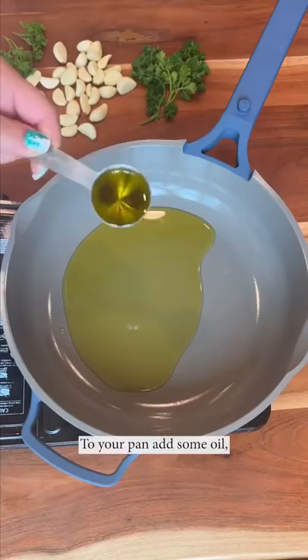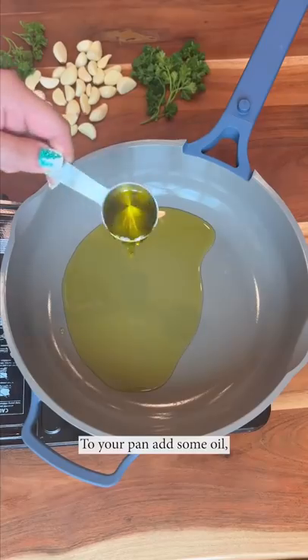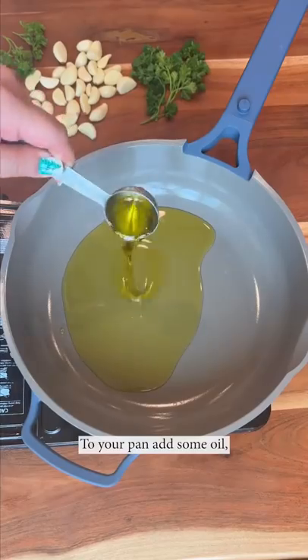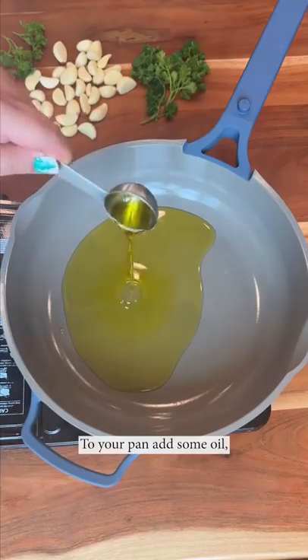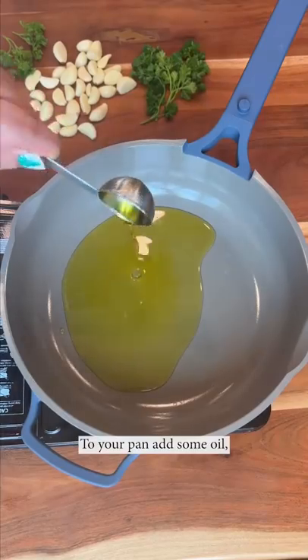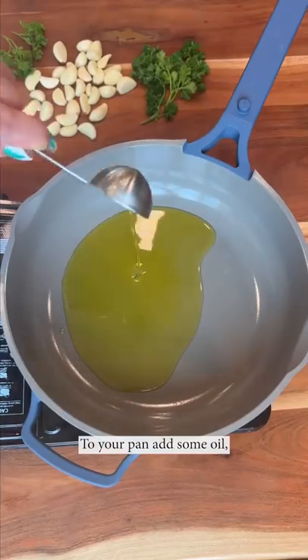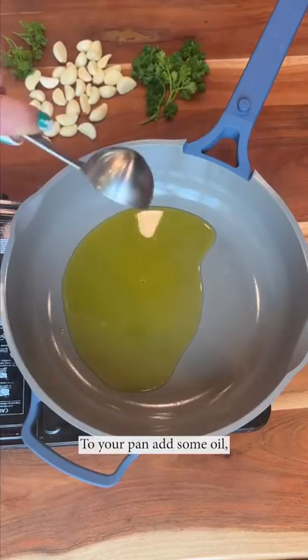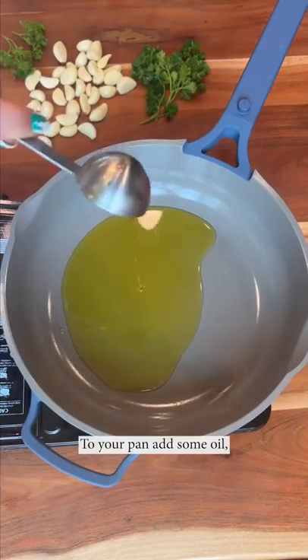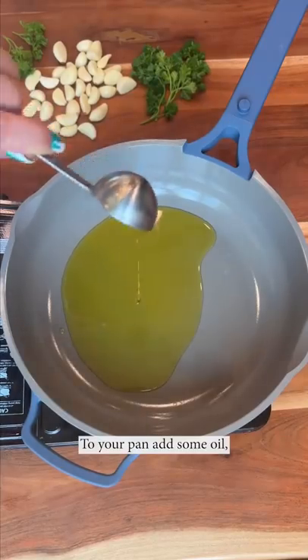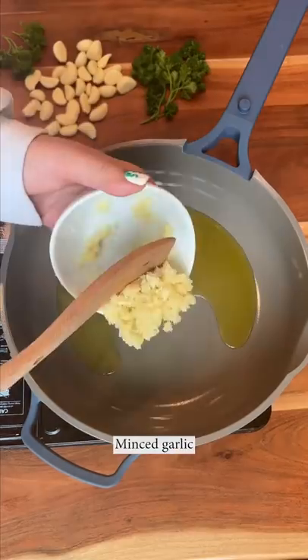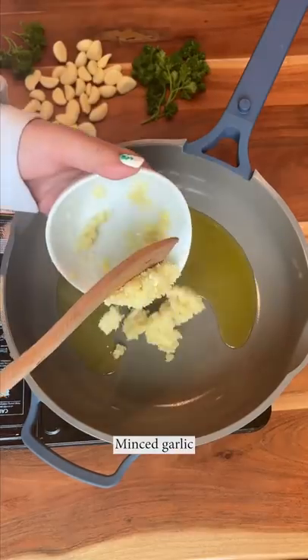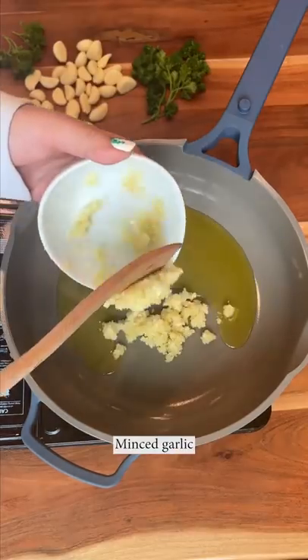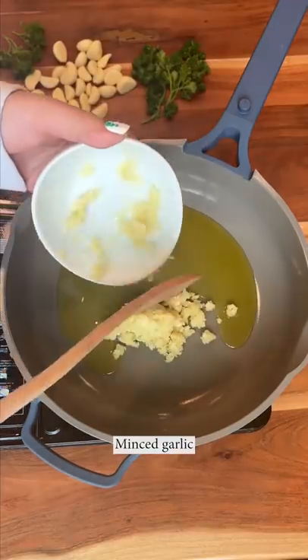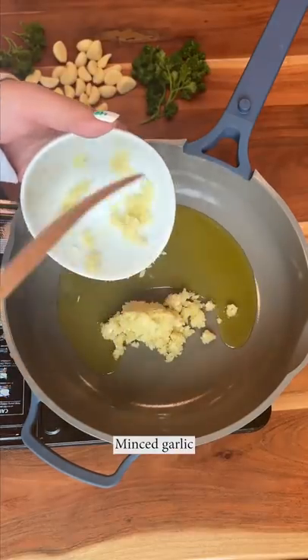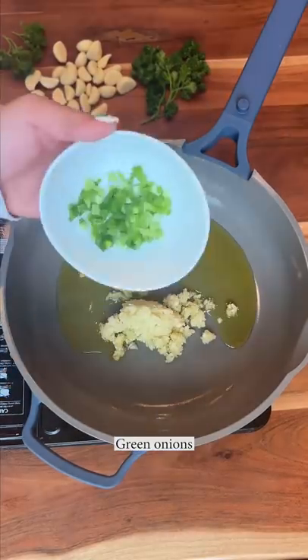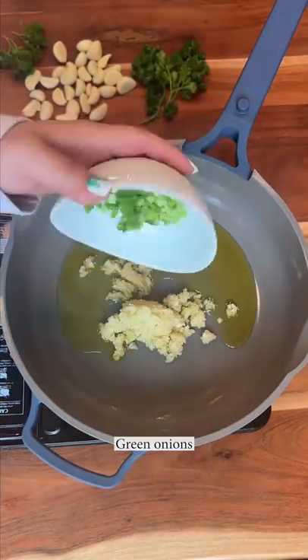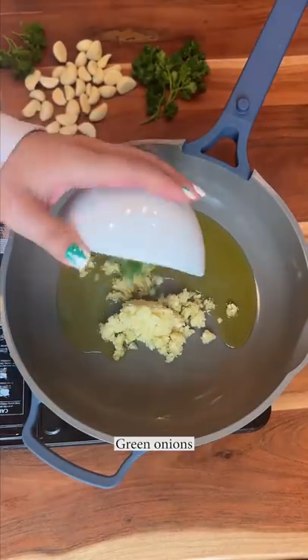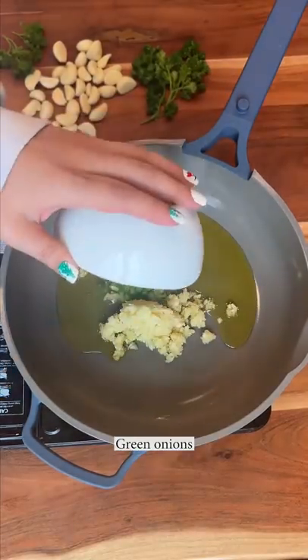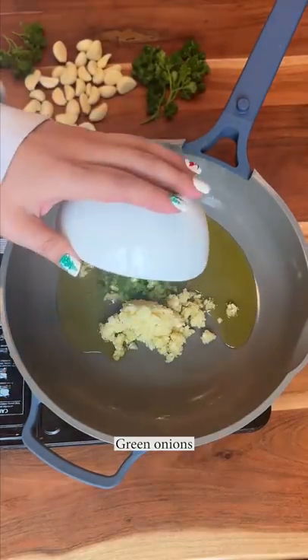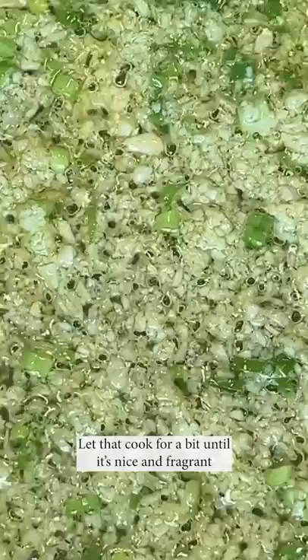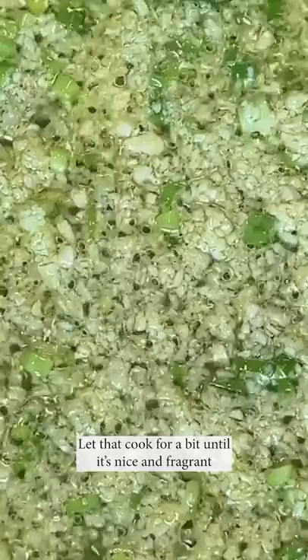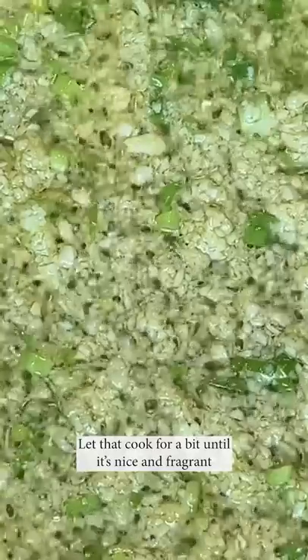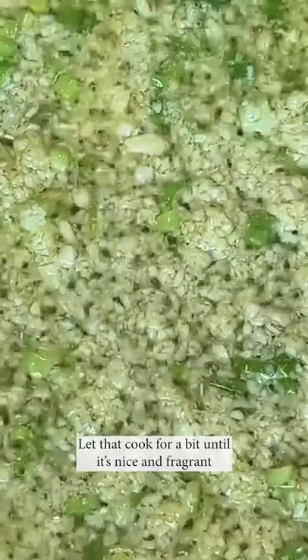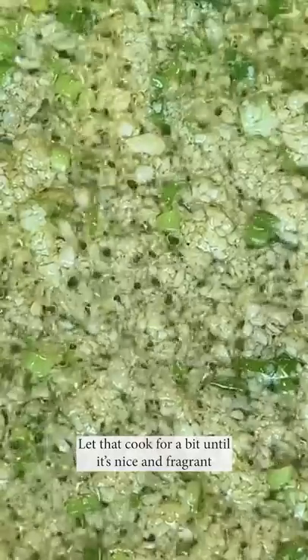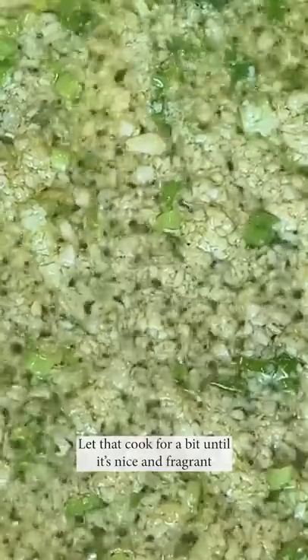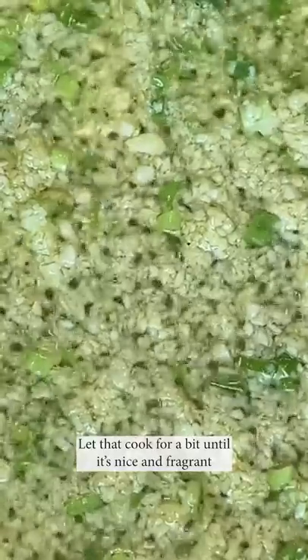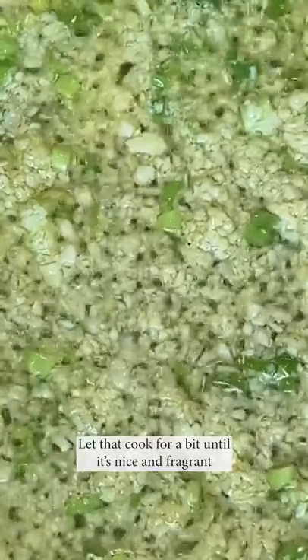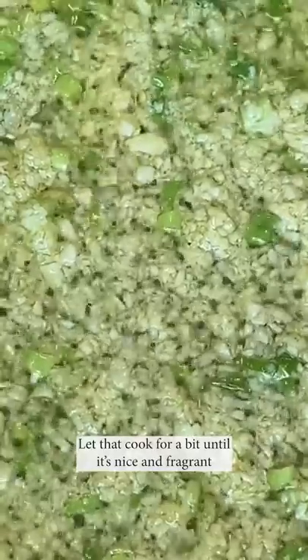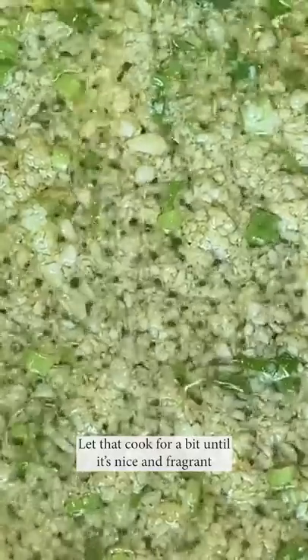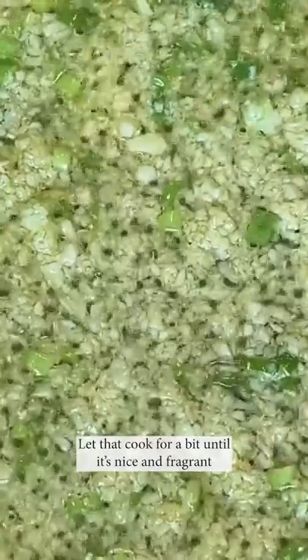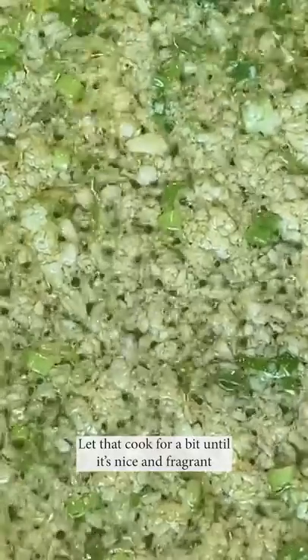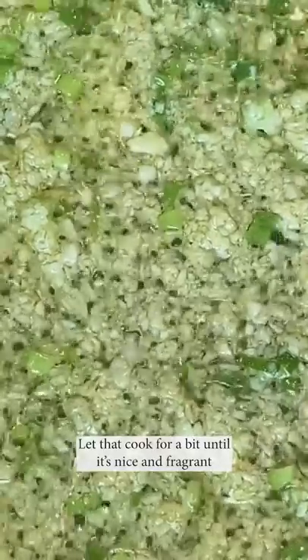To your pan, add some oil, minced garlic, green onions, let that cook a little bit until it's nice and fragrant.